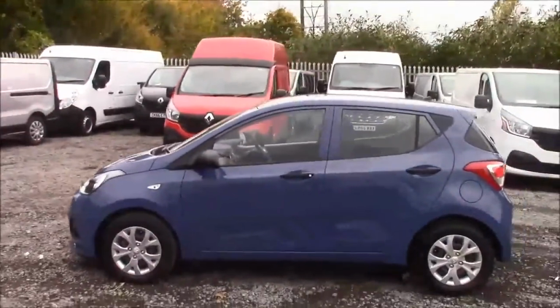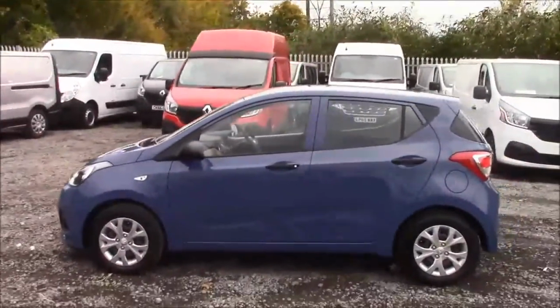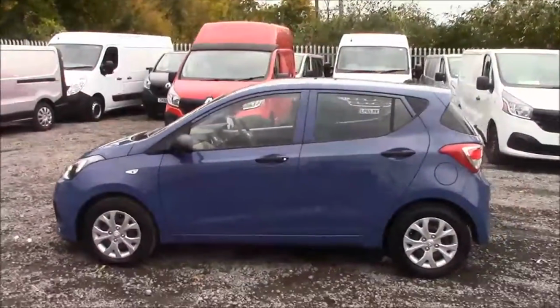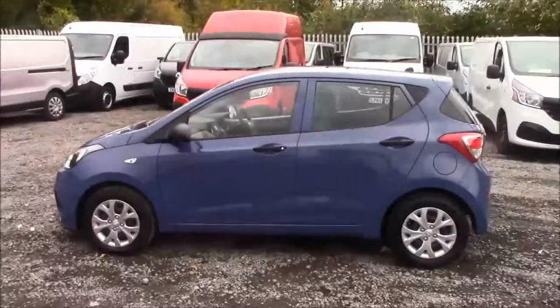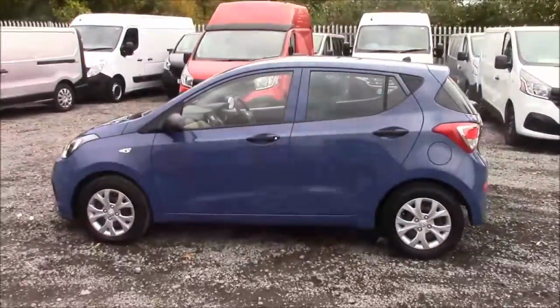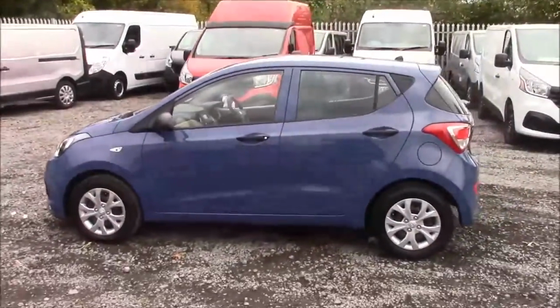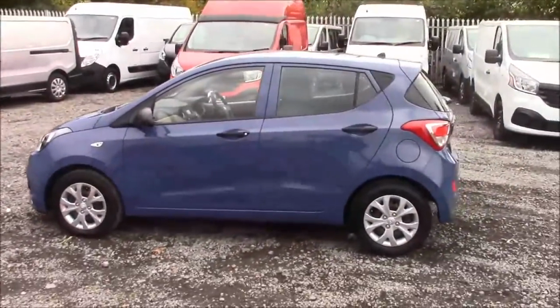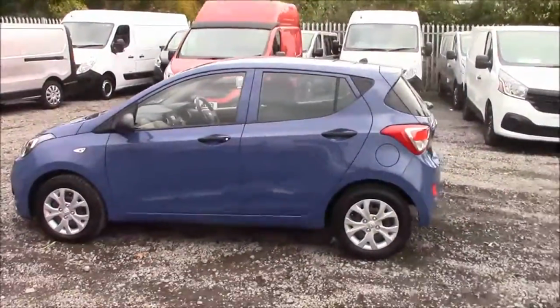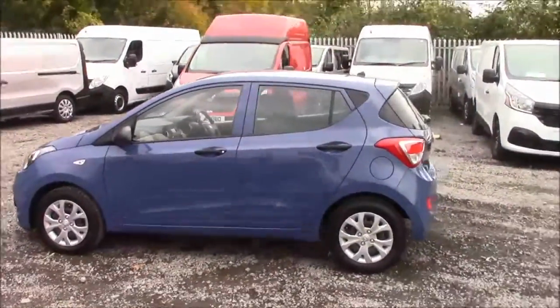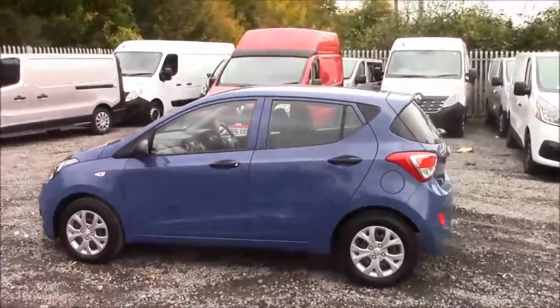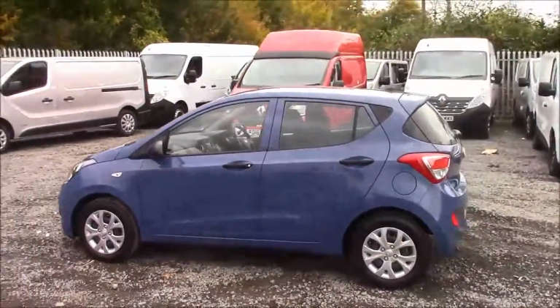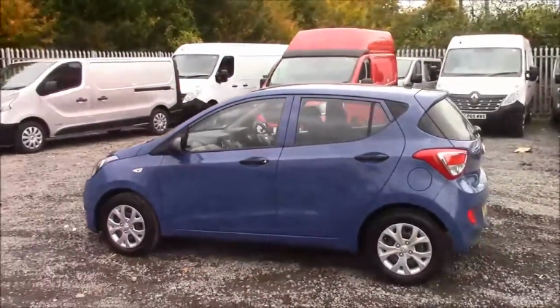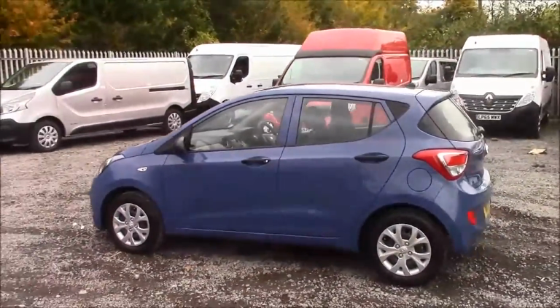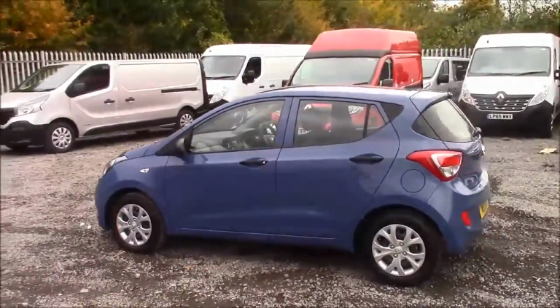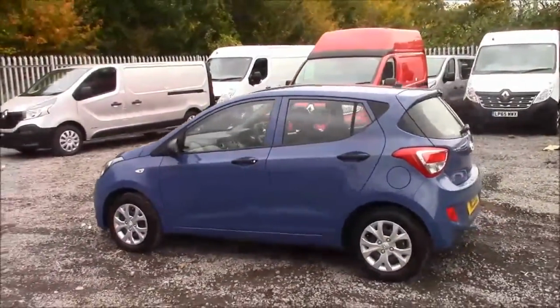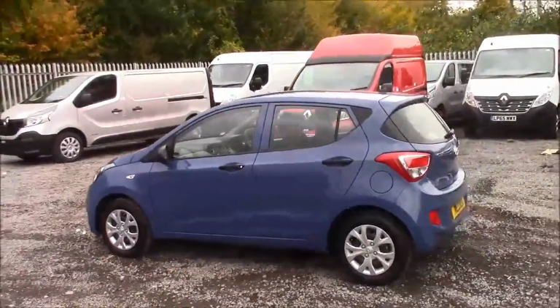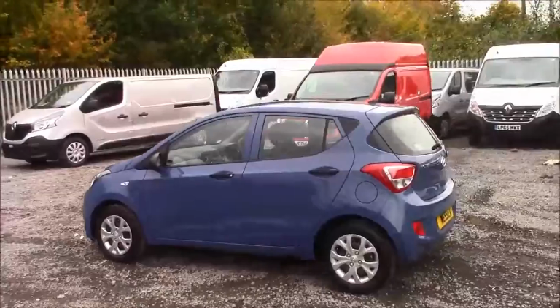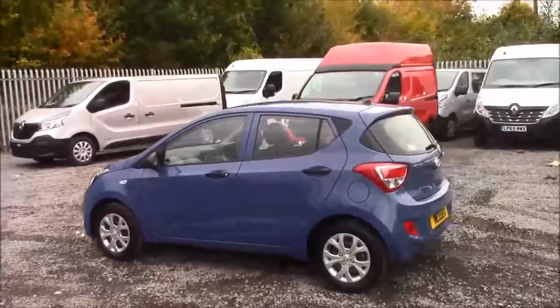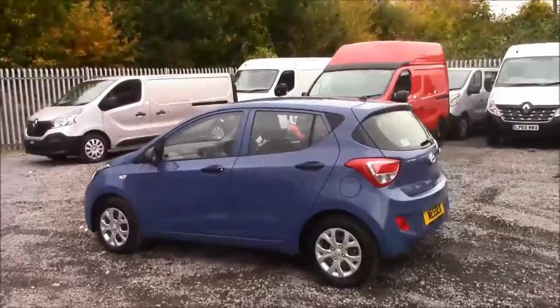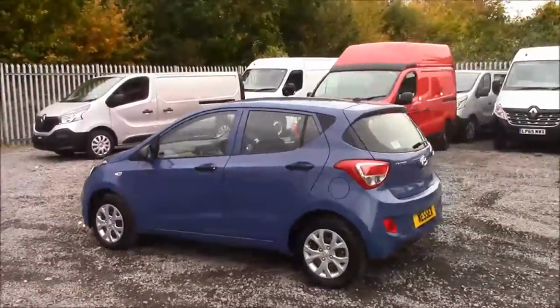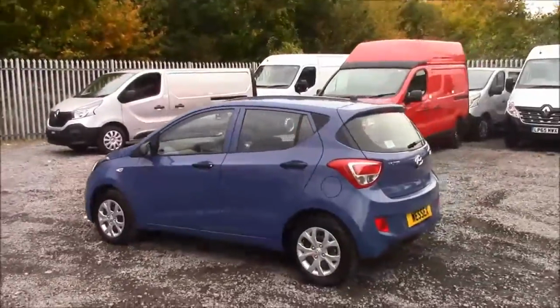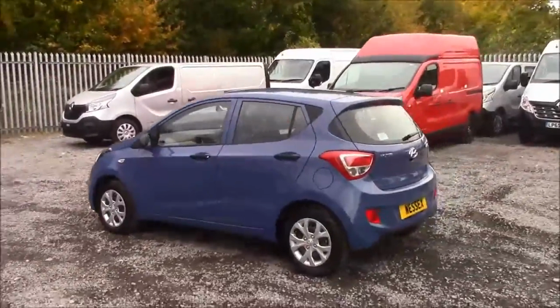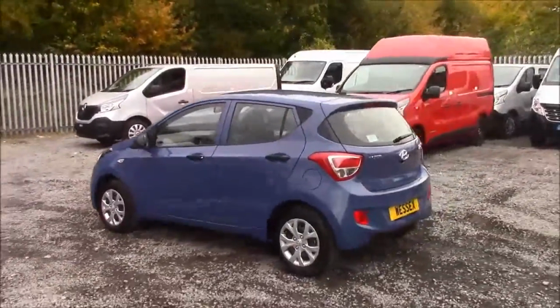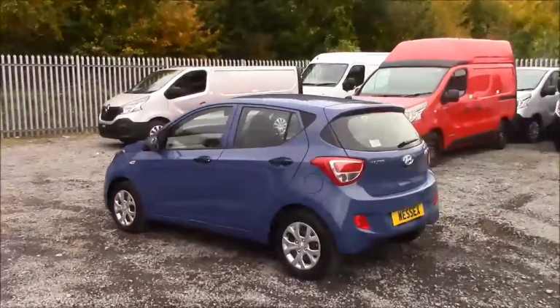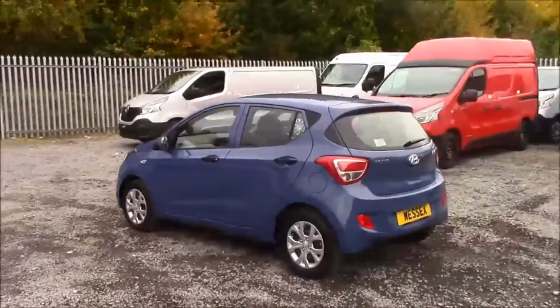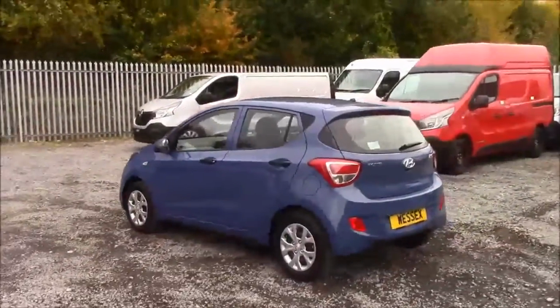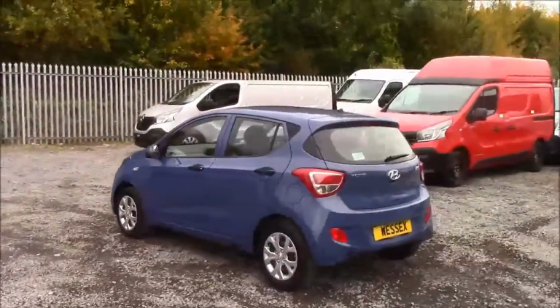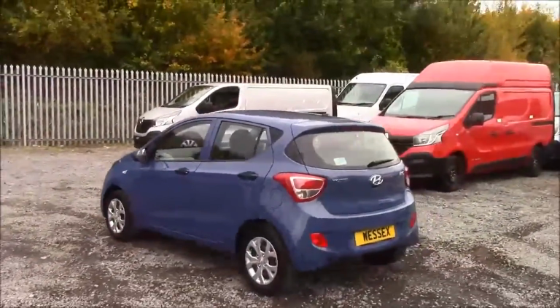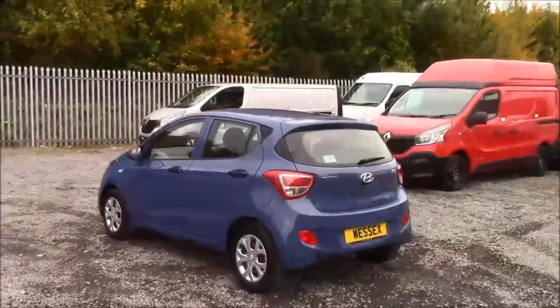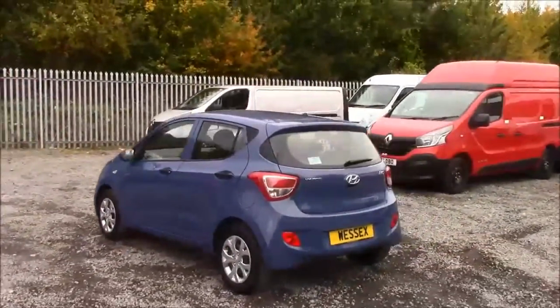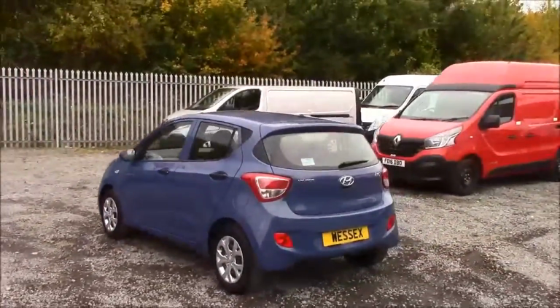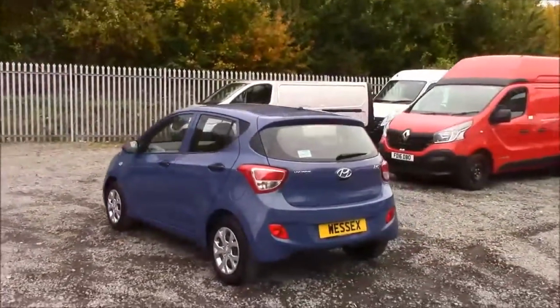As you walk around the vehicle you'll see this car comes in the same colour body bumpers. We have plastic alloy wheel covers and also a heated rear windscreen.